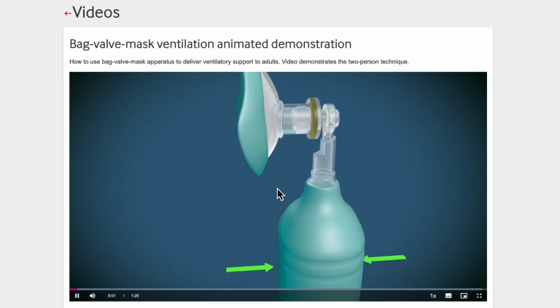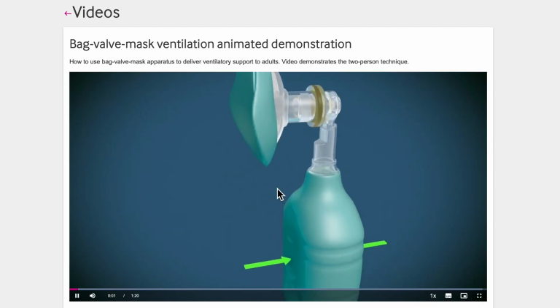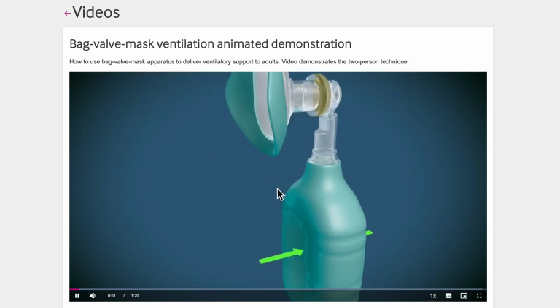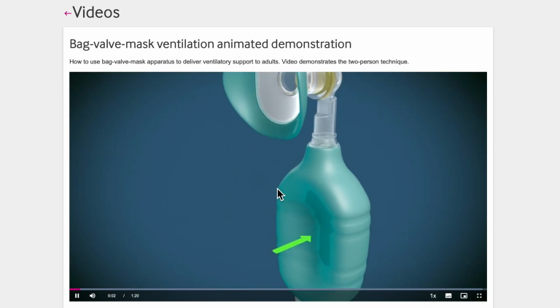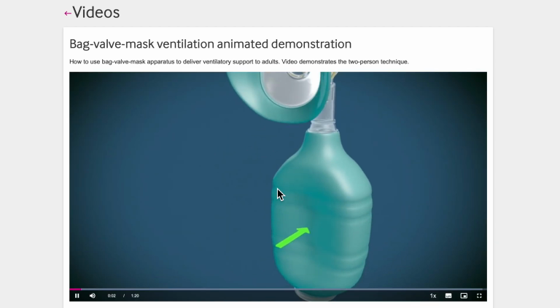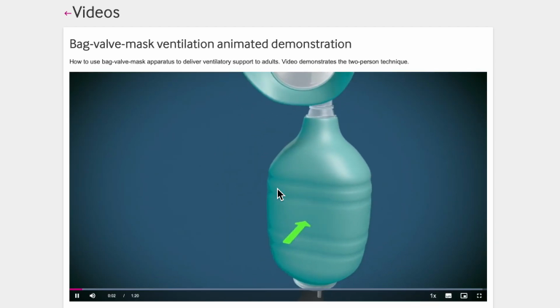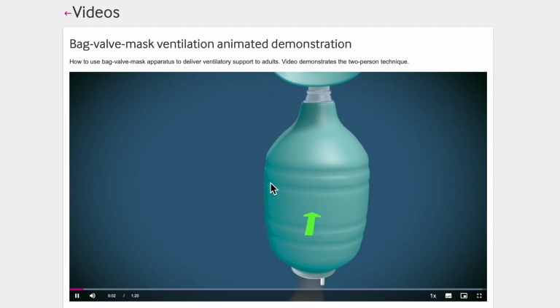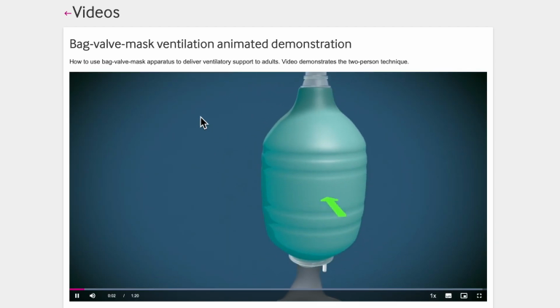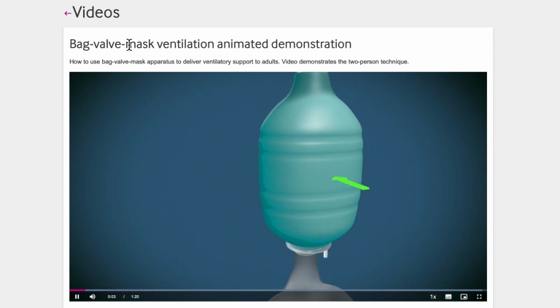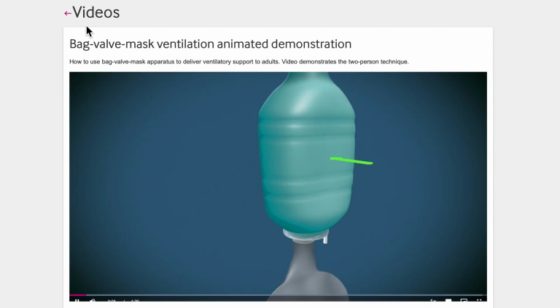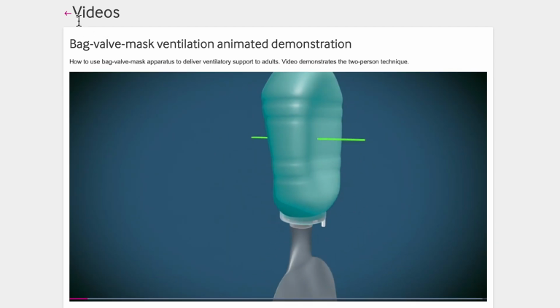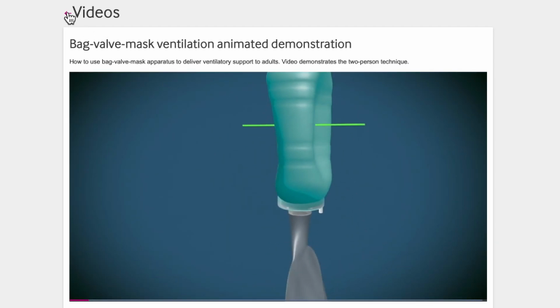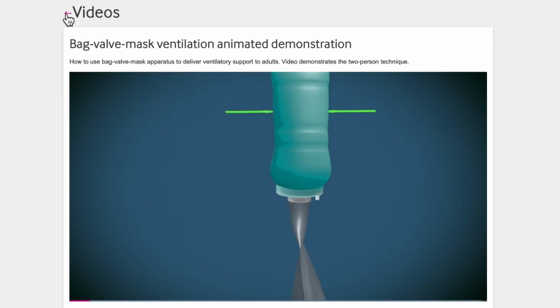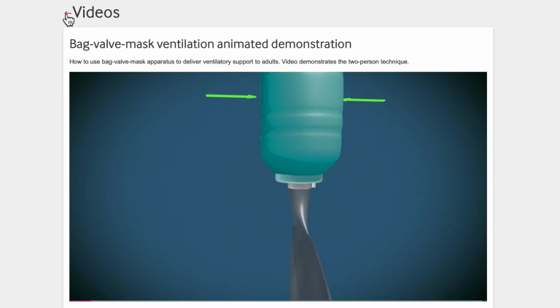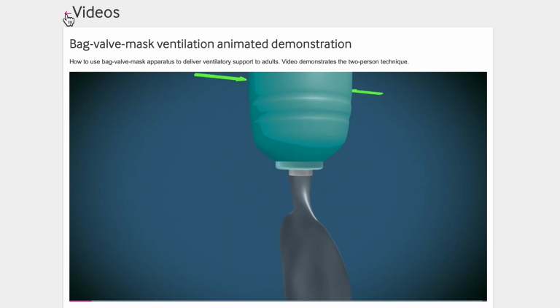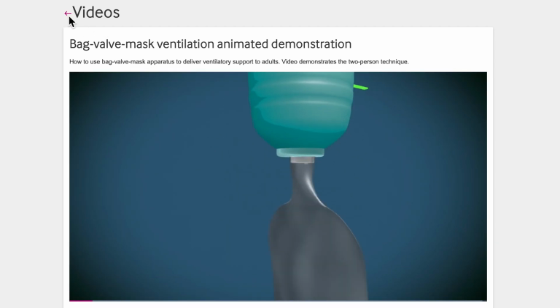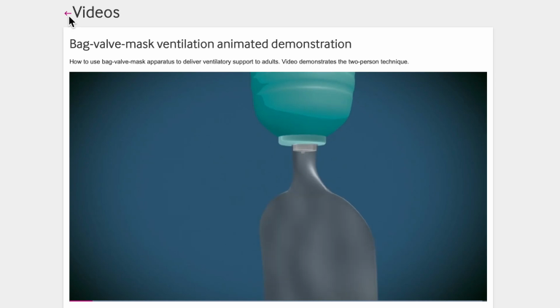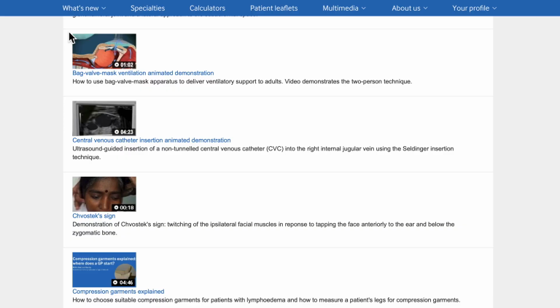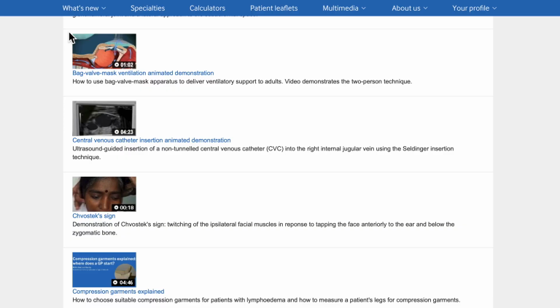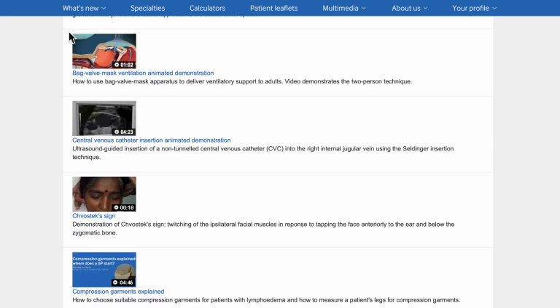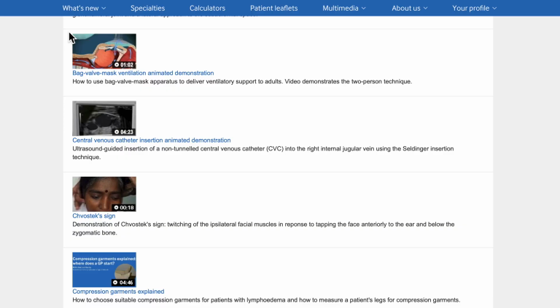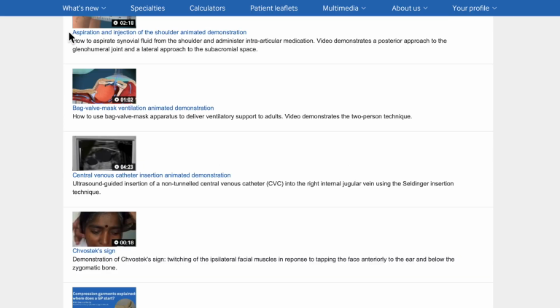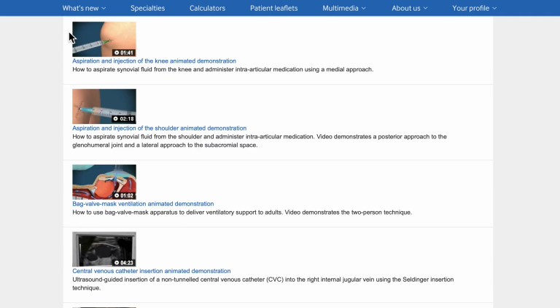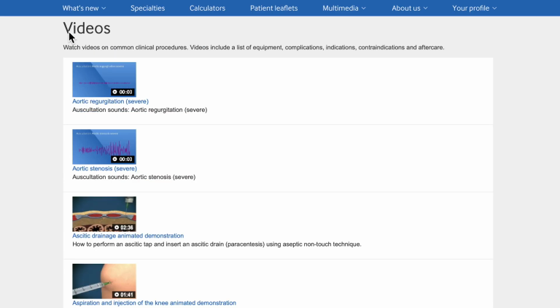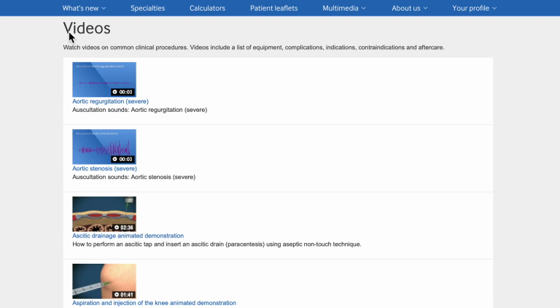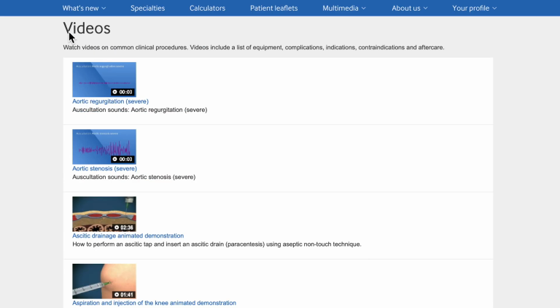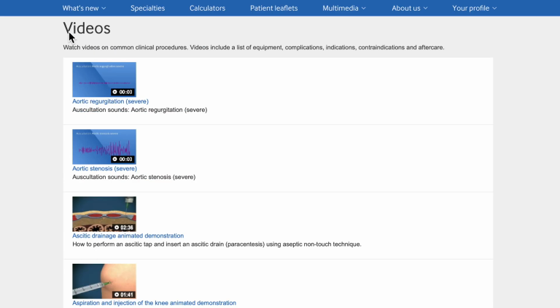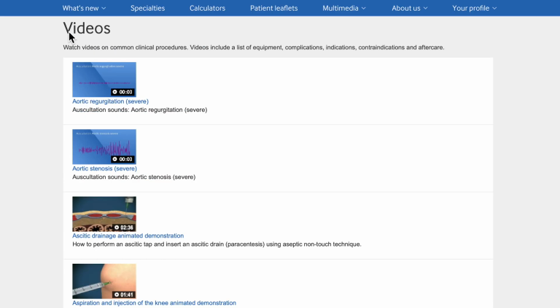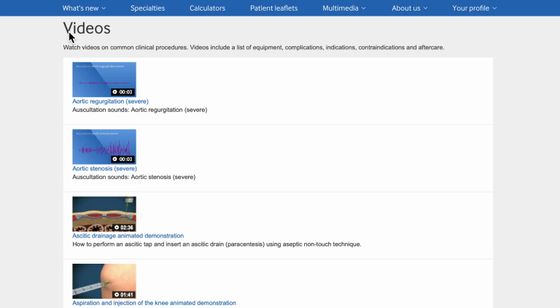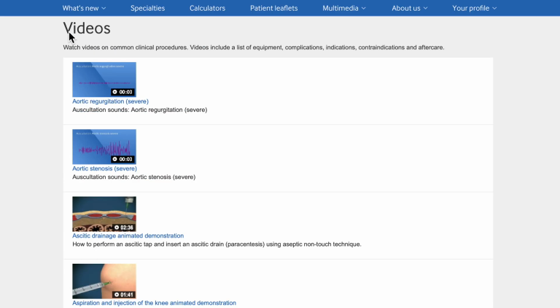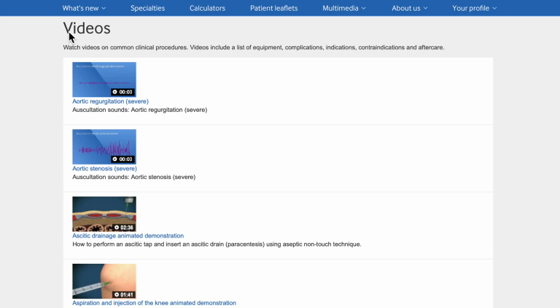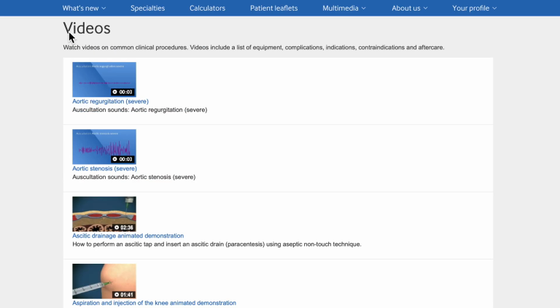A list of equipment, contraindications, indications, complications, and aftercare is included with each procedural video.